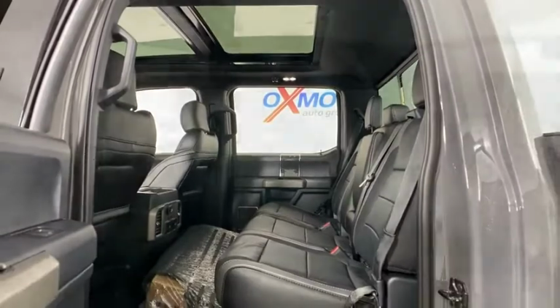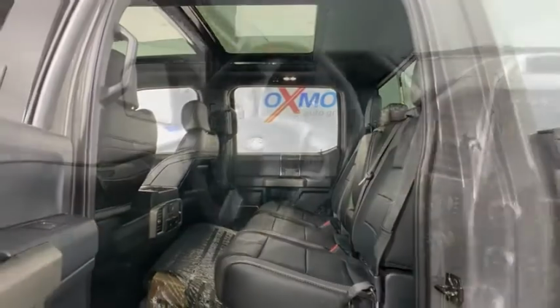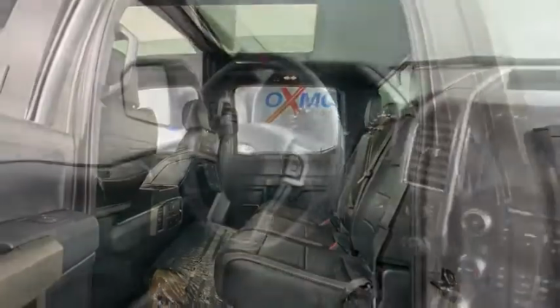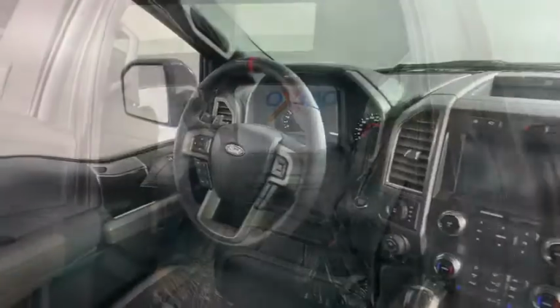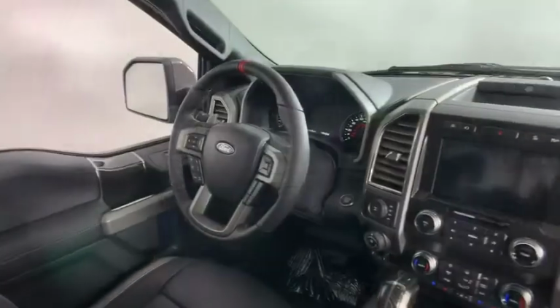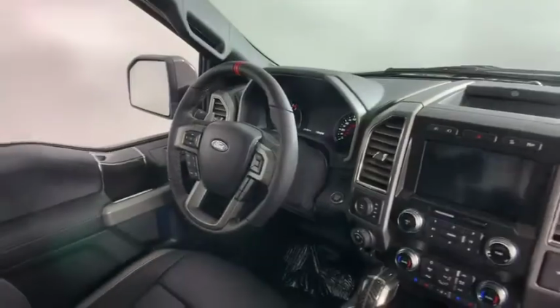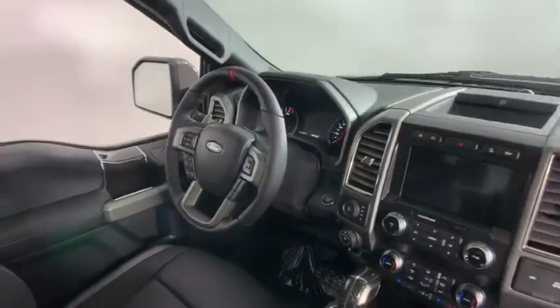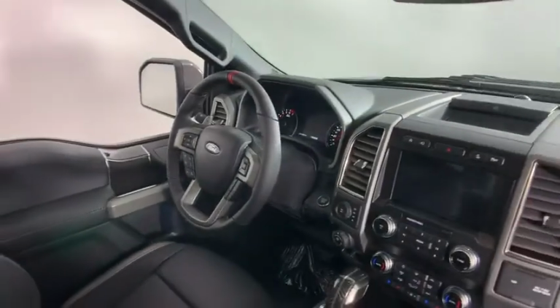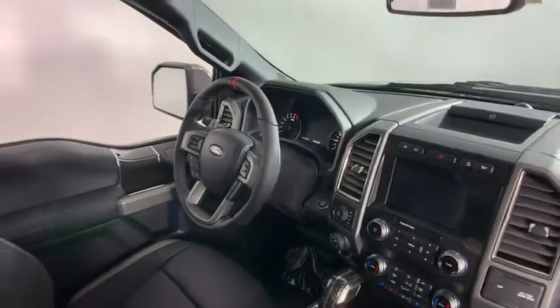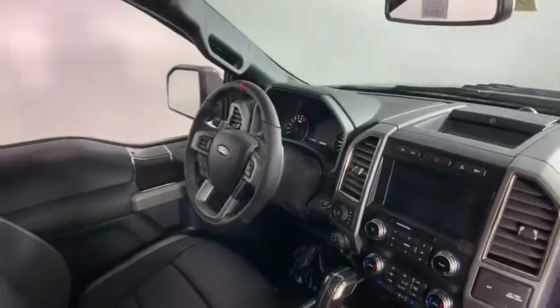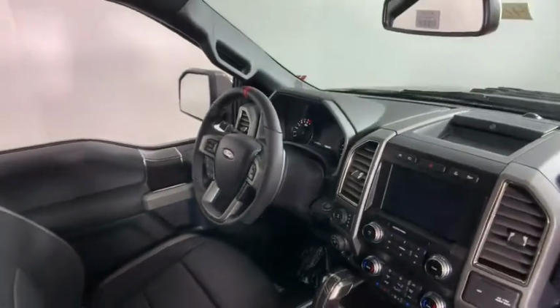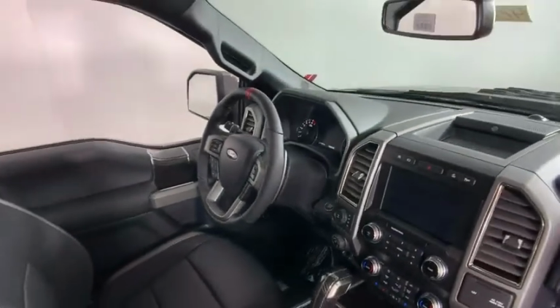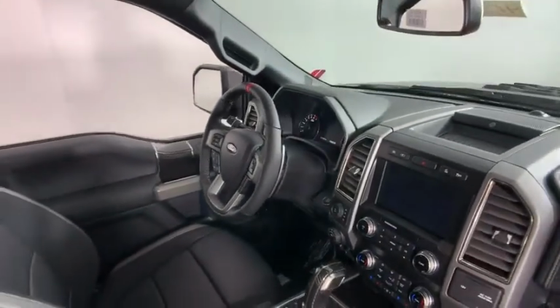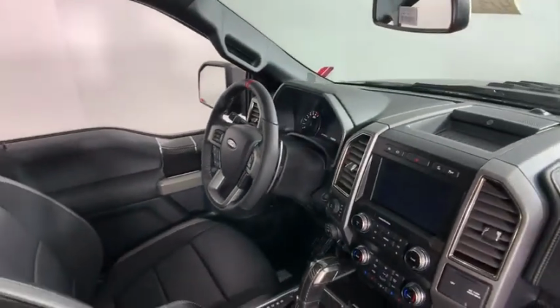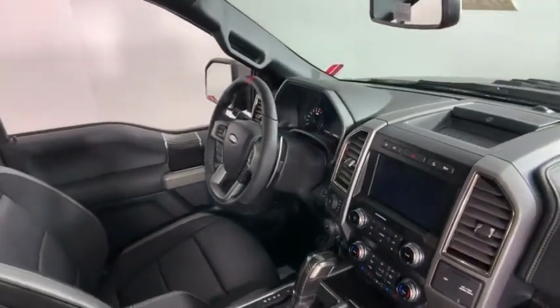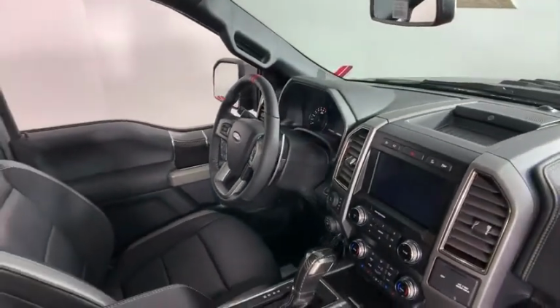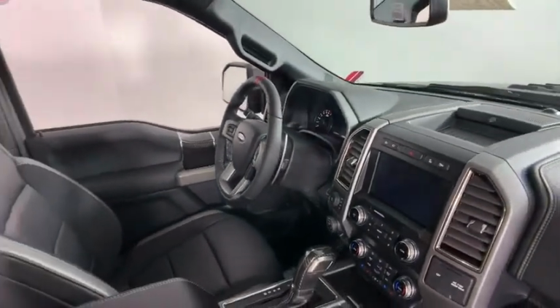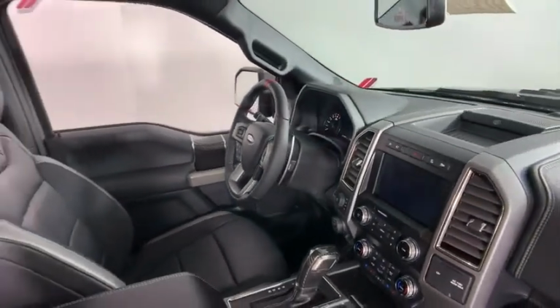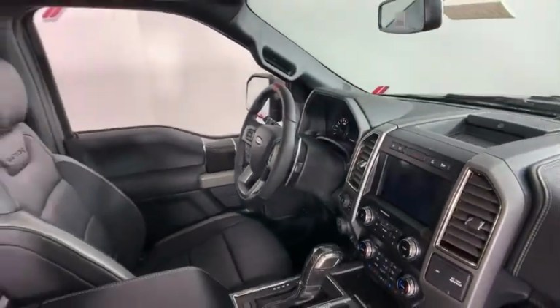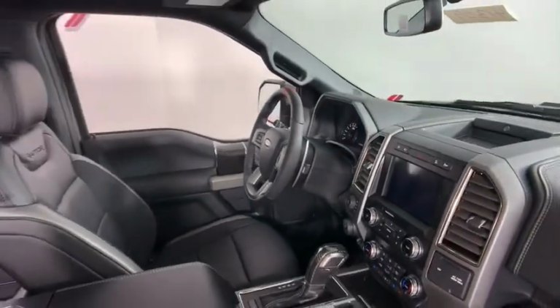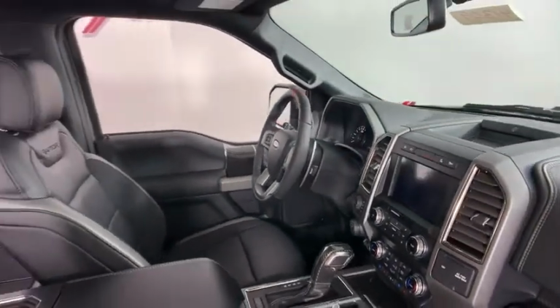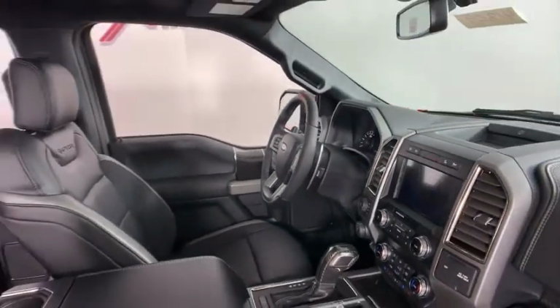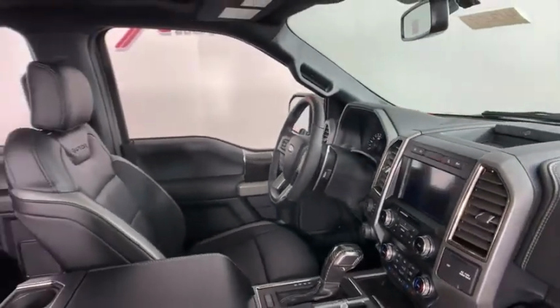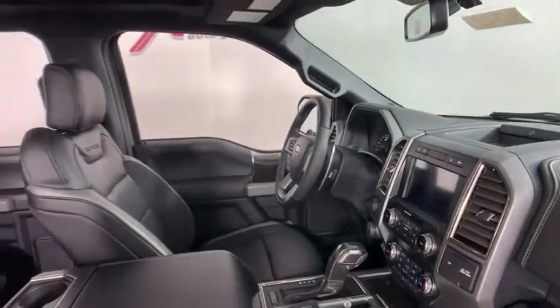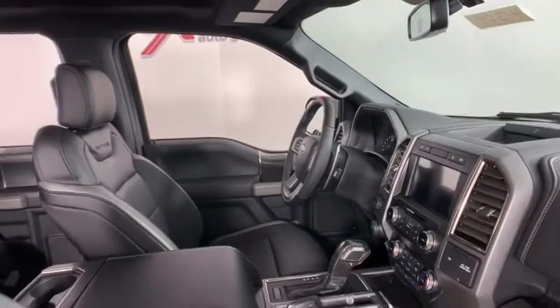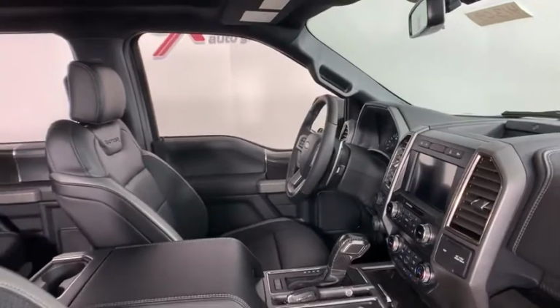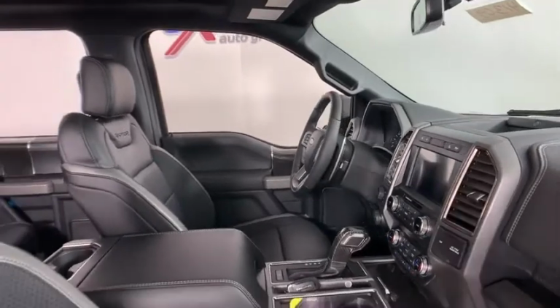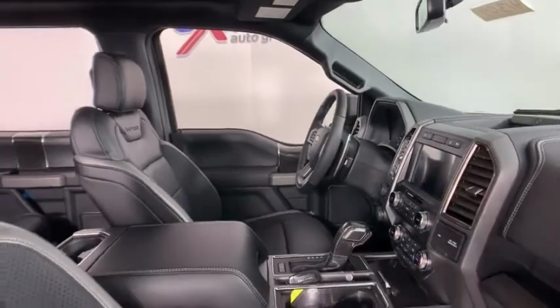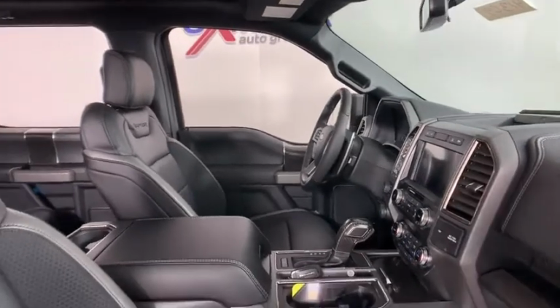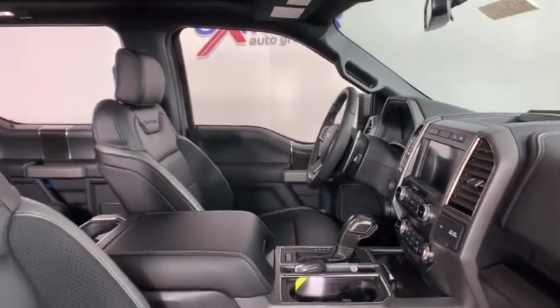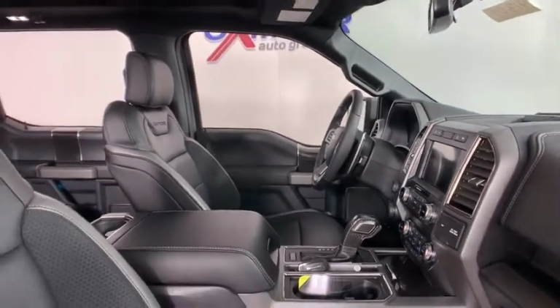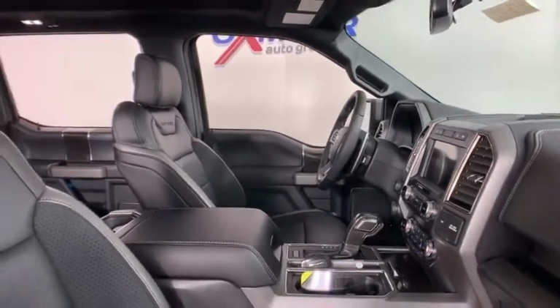Panic alarm. Tachometer. Overhead console. Drive away with a great deal on this vehicle. Call or stop in today.